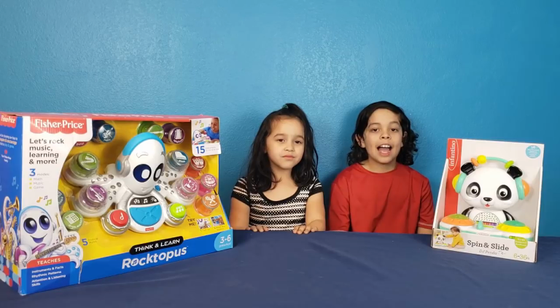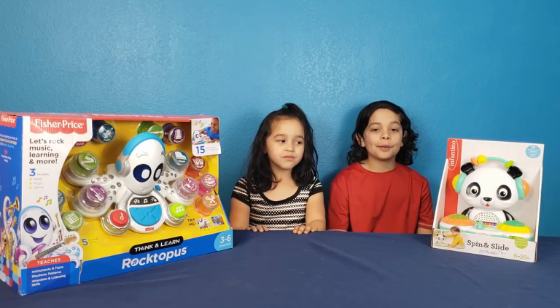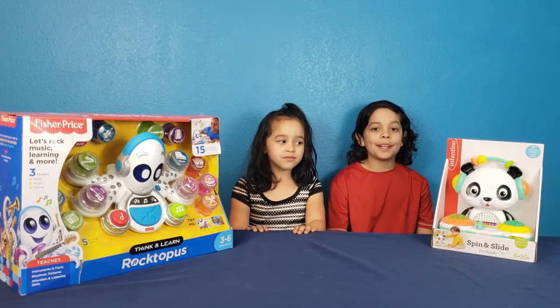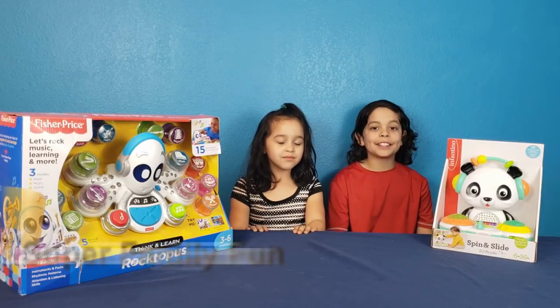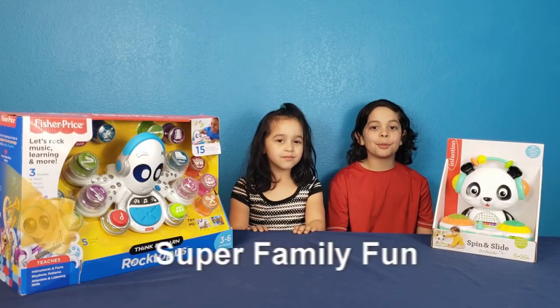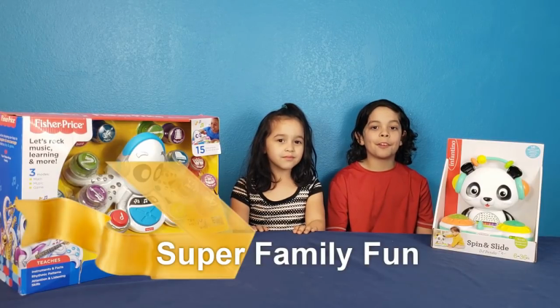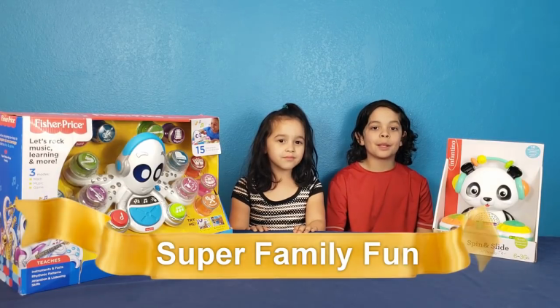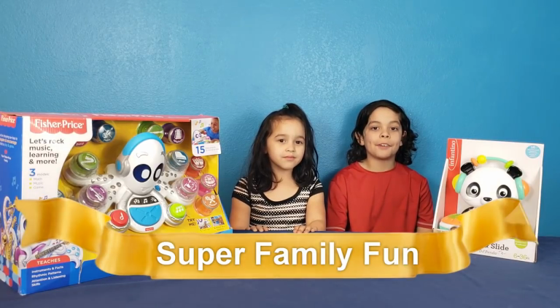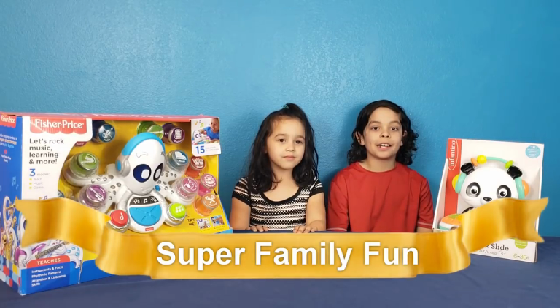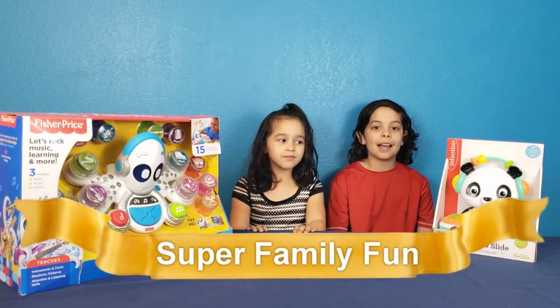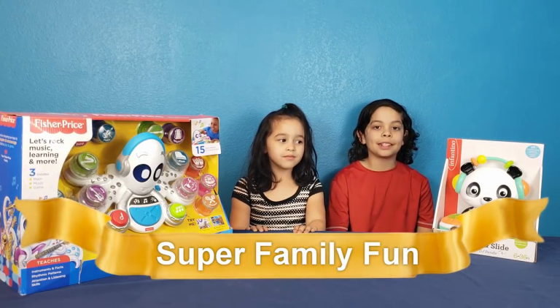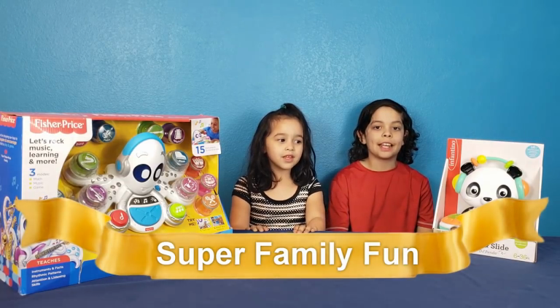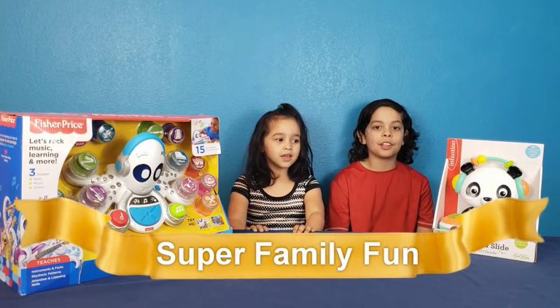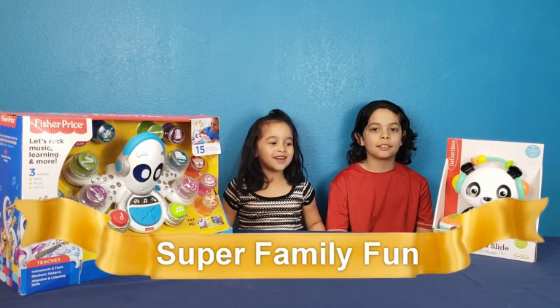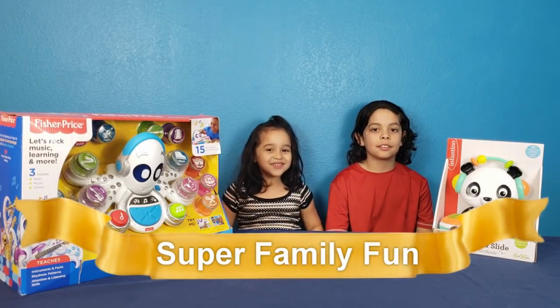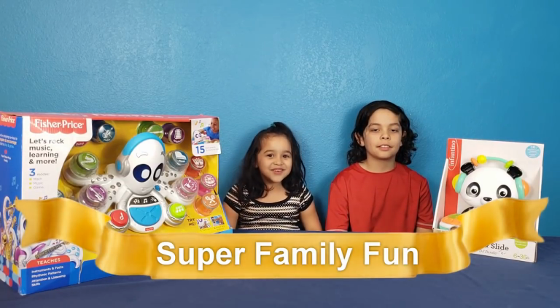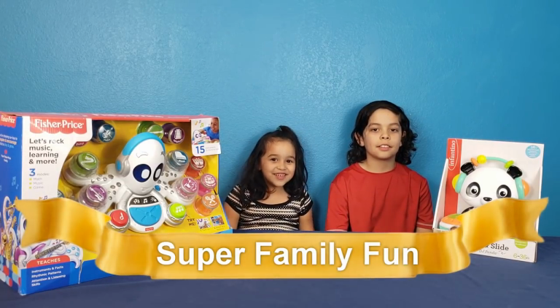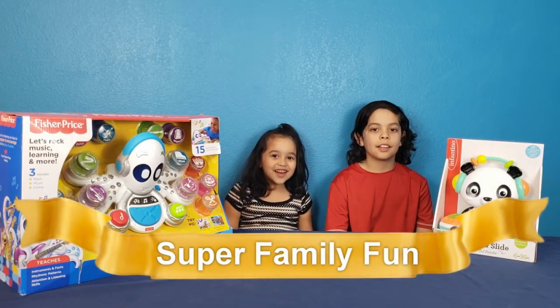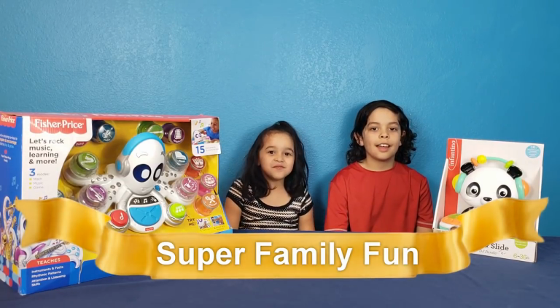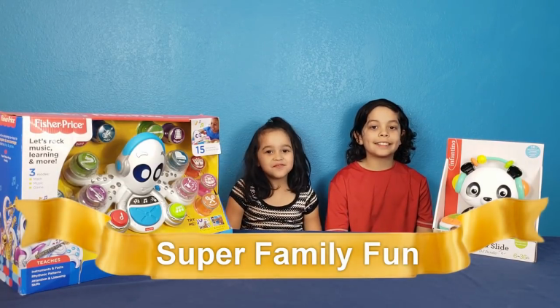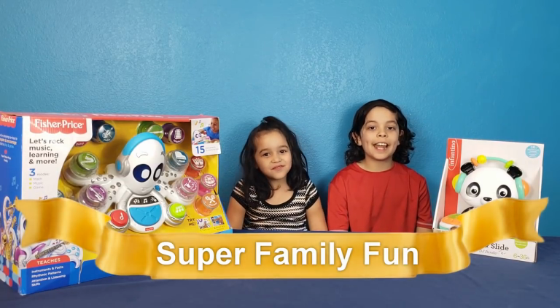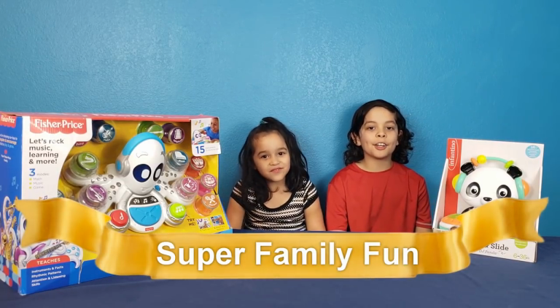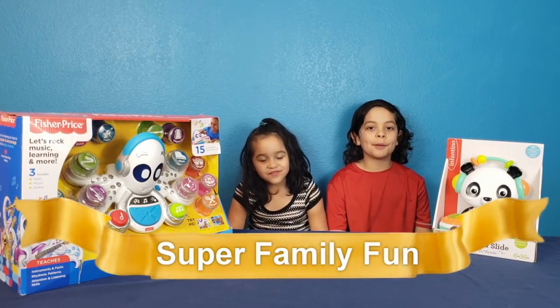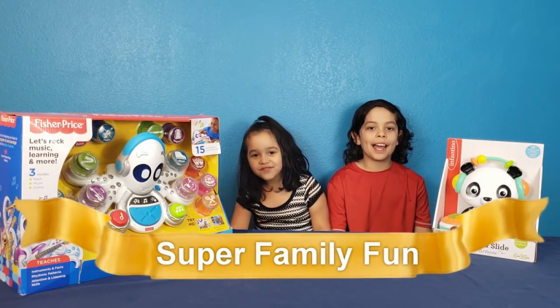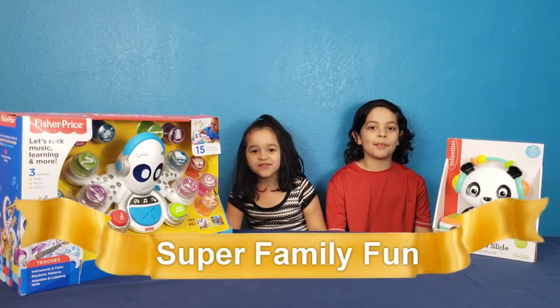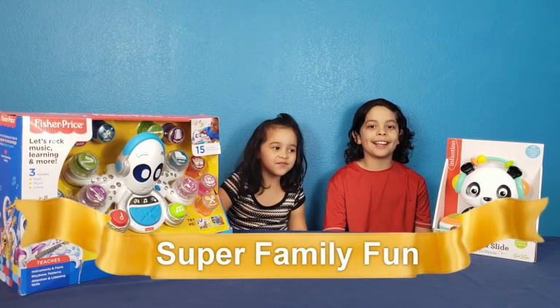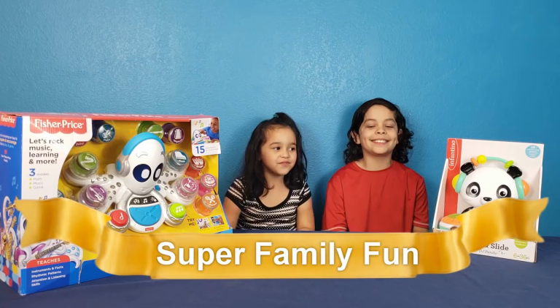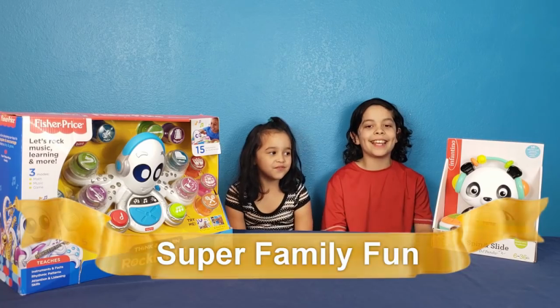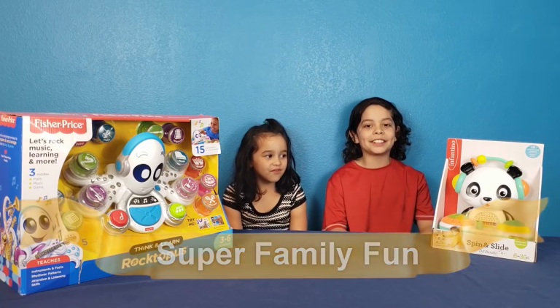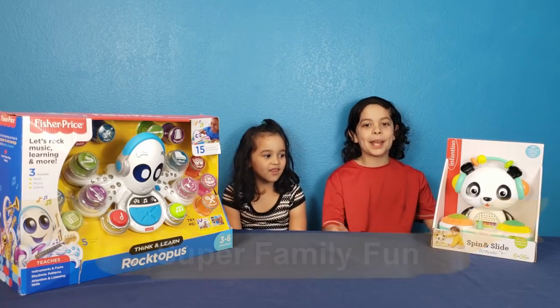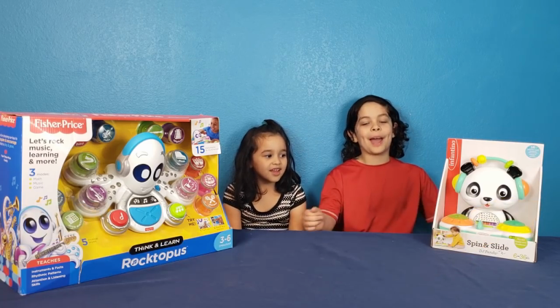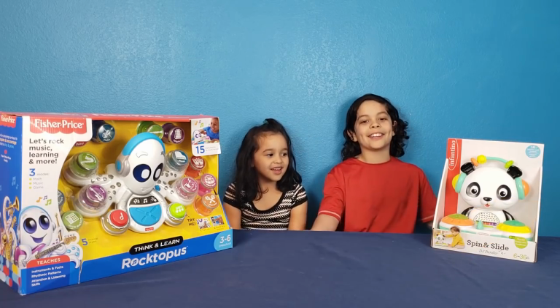Hi everybody, it's Super Family Fun. I'm Xavier. I'm Sophia. And today we're going to be having a DJ battle.